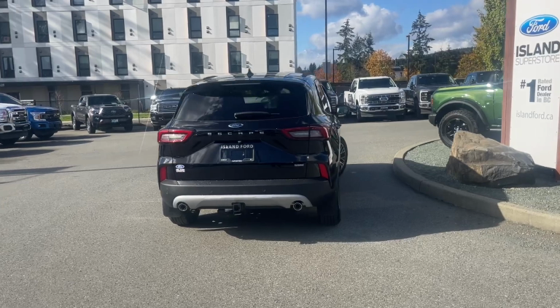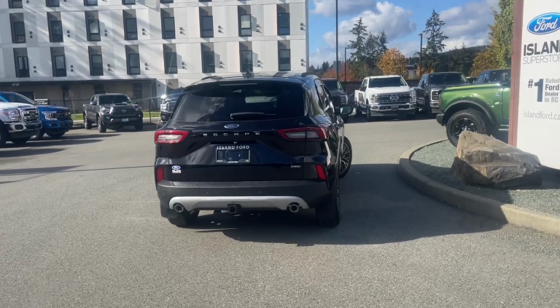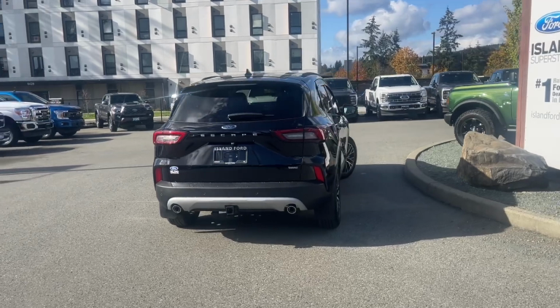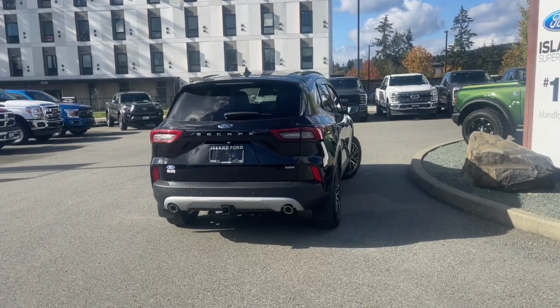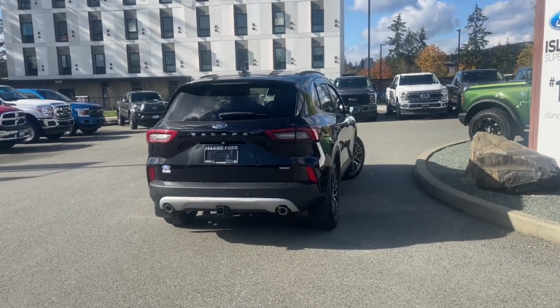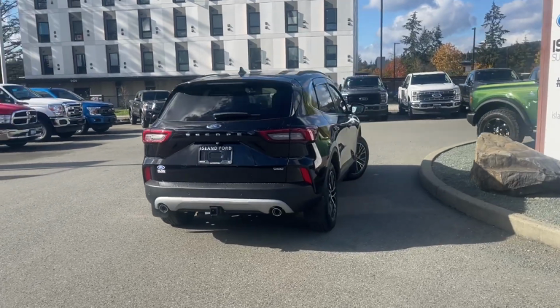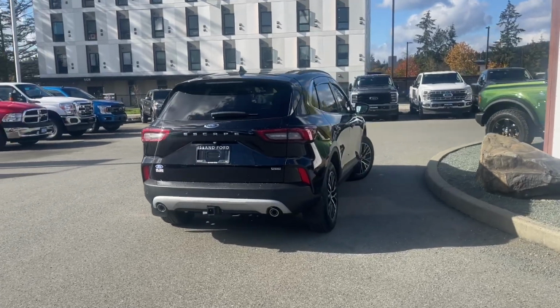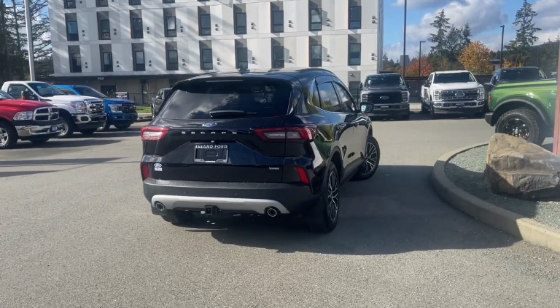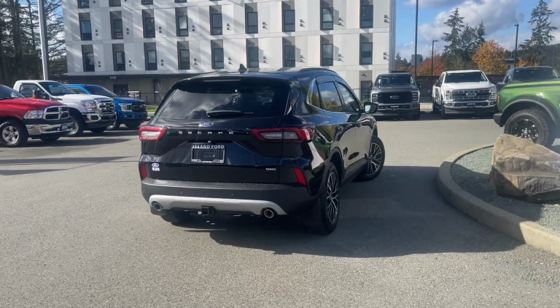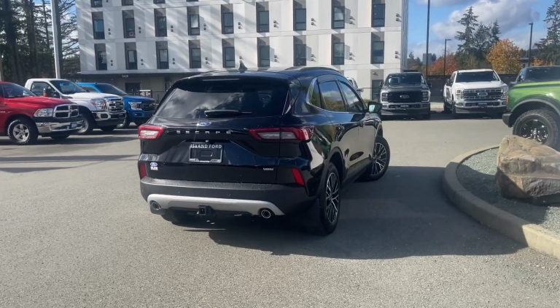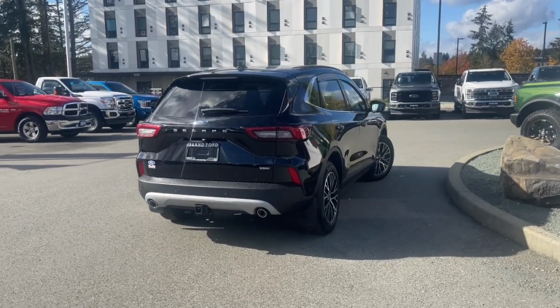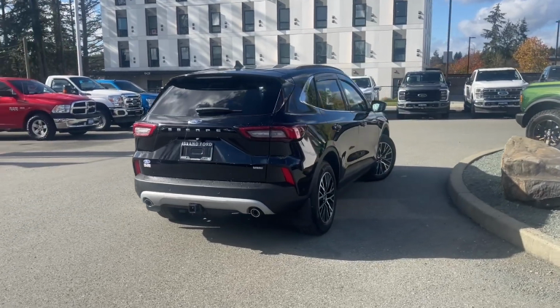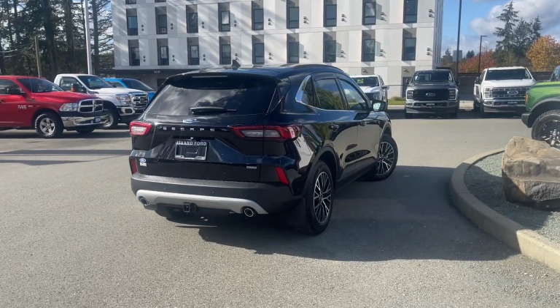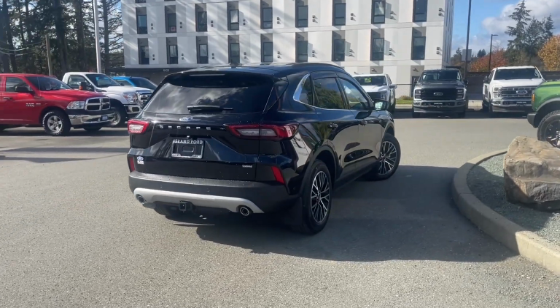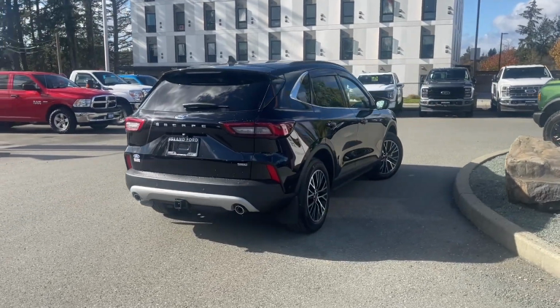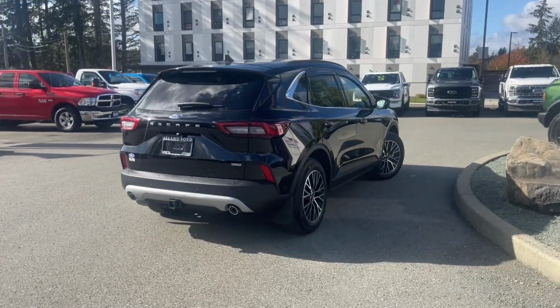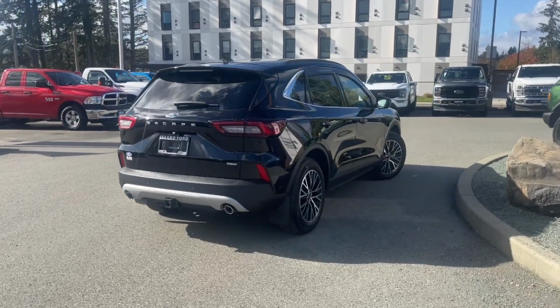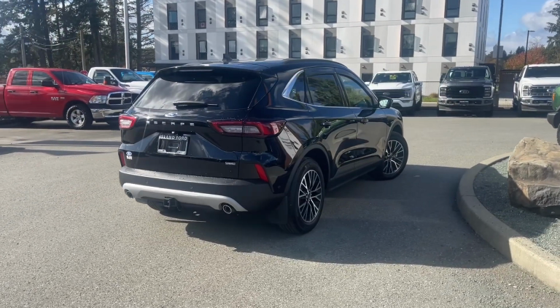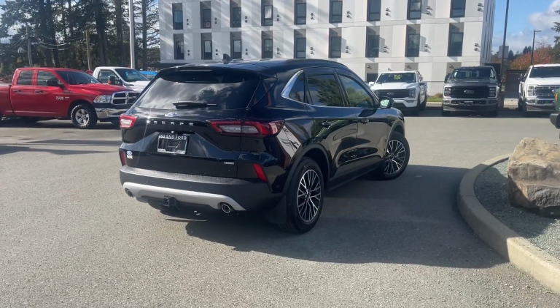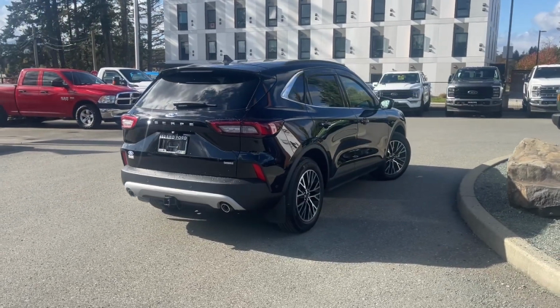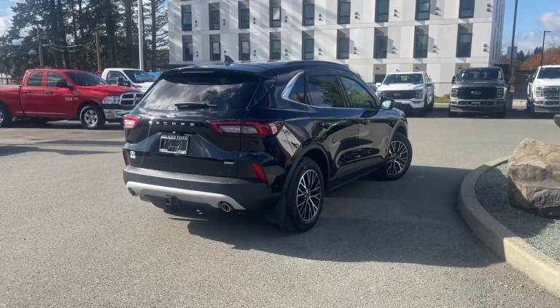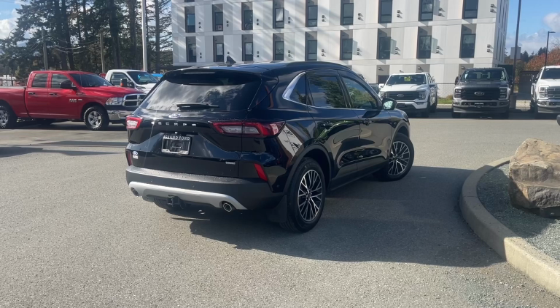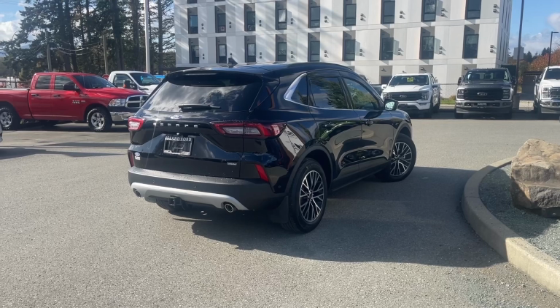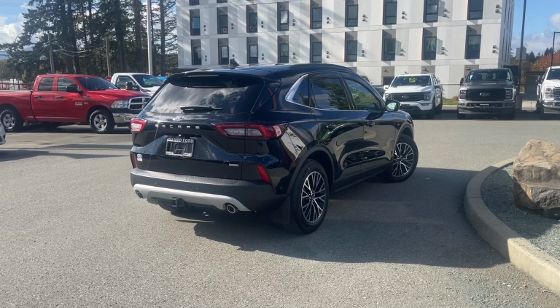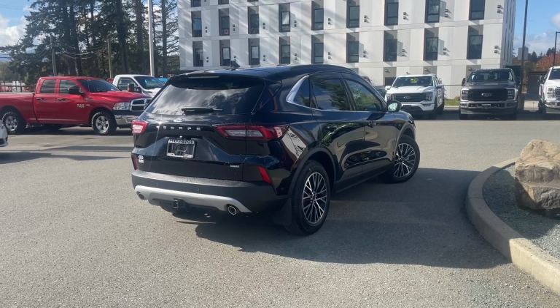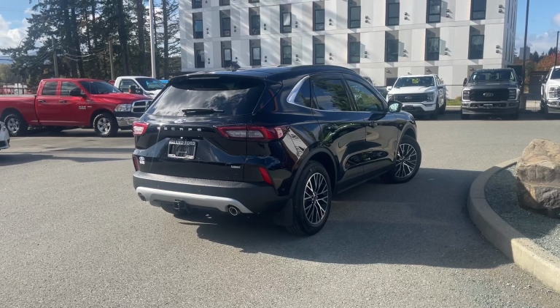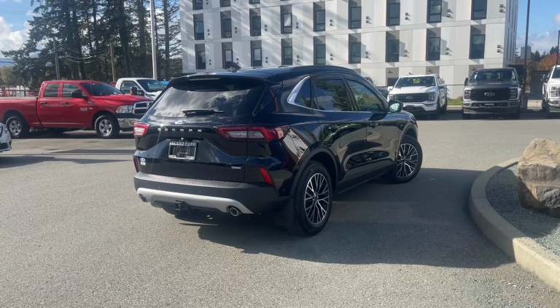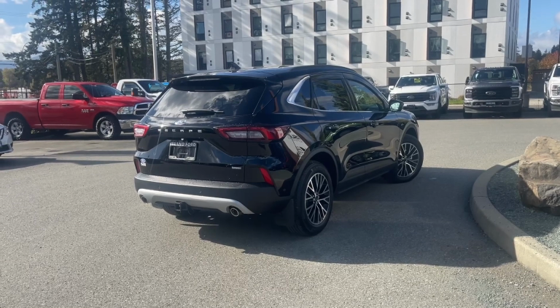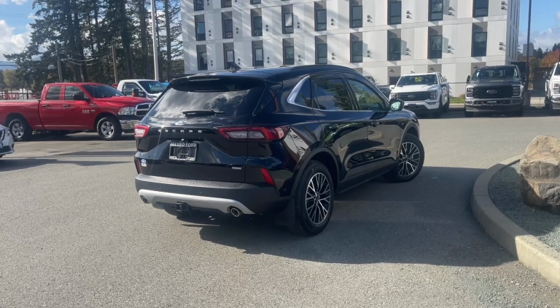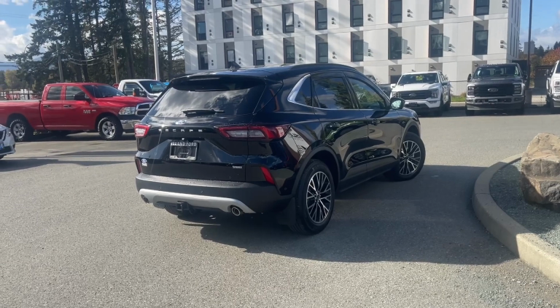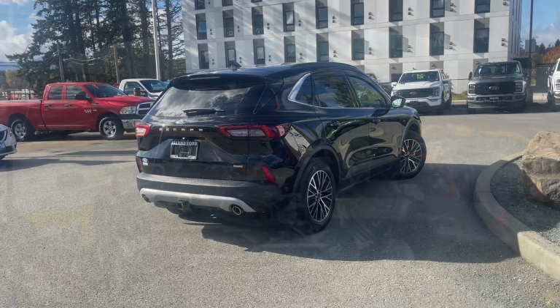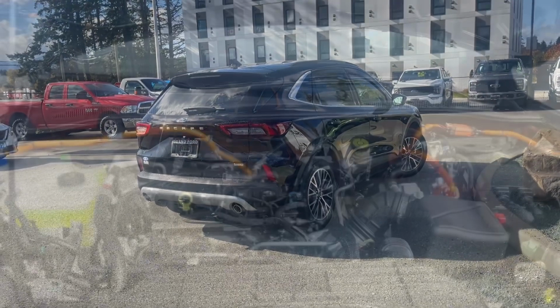If you'd like to take this vehicle out on a test drive you can book it online at islandford.ca. Stay tuned — we're going to have a look under the hood and inside and out.